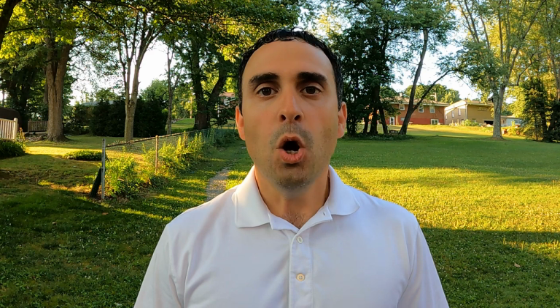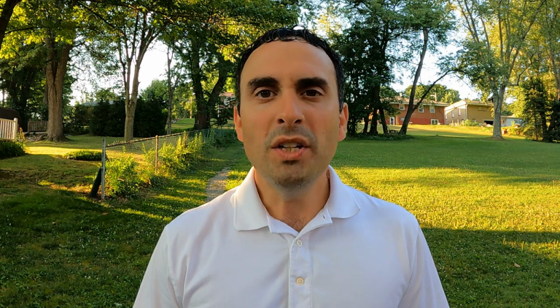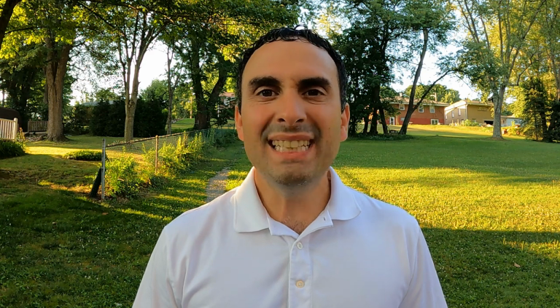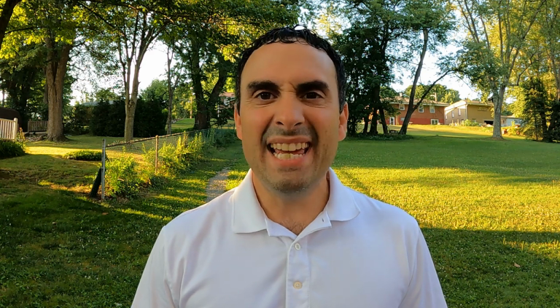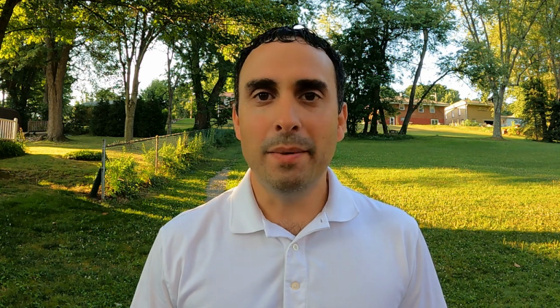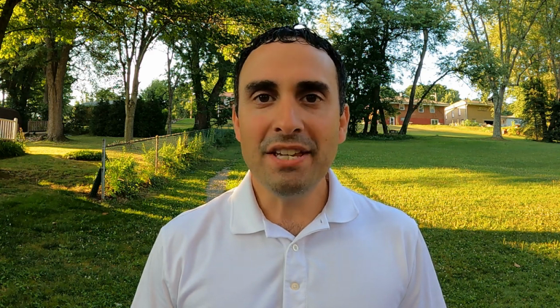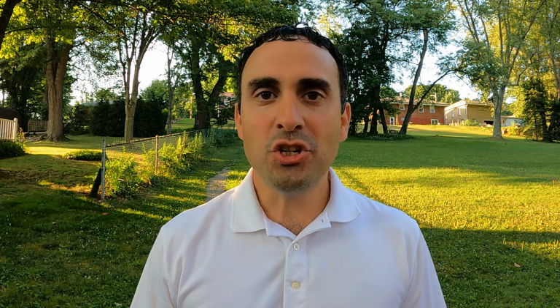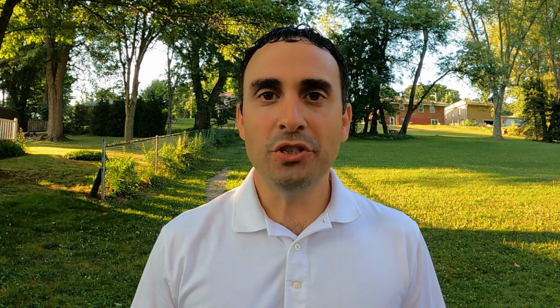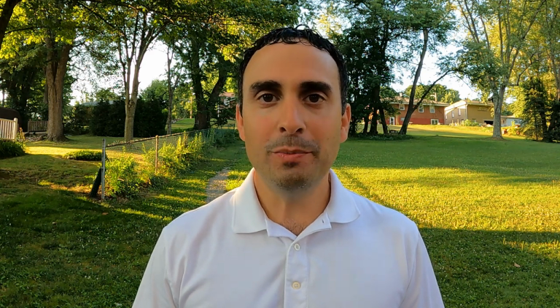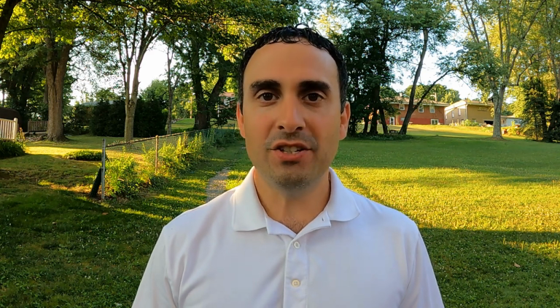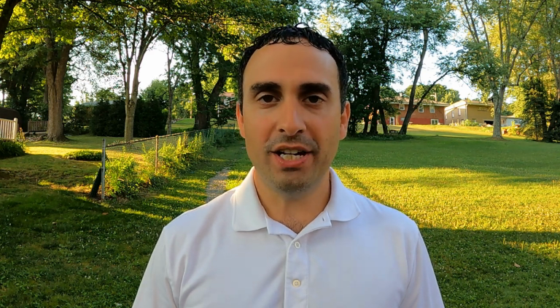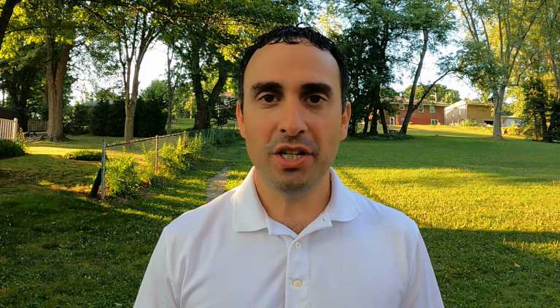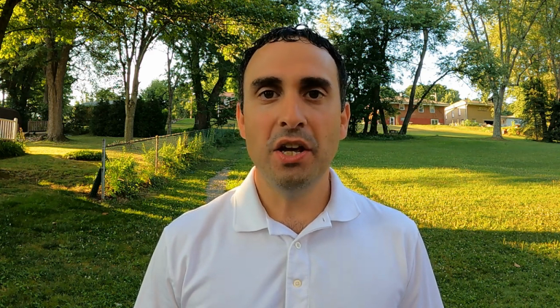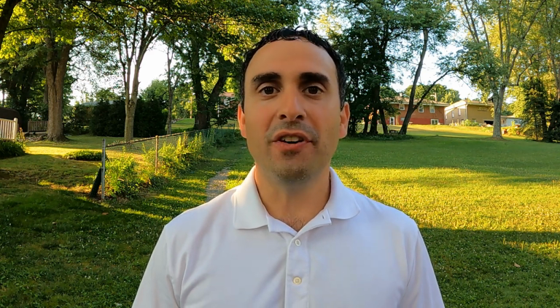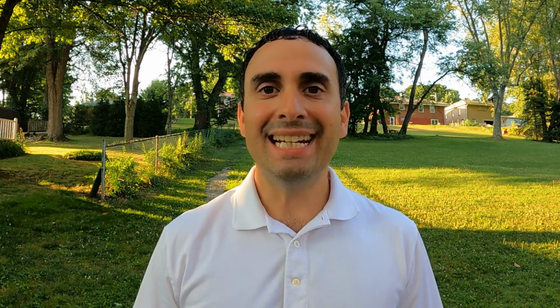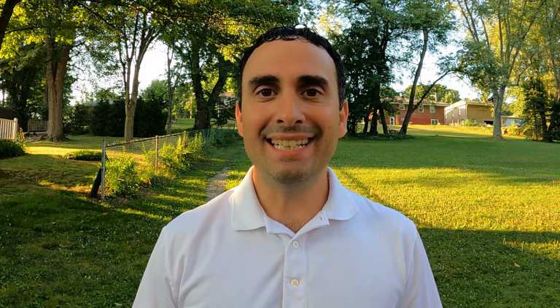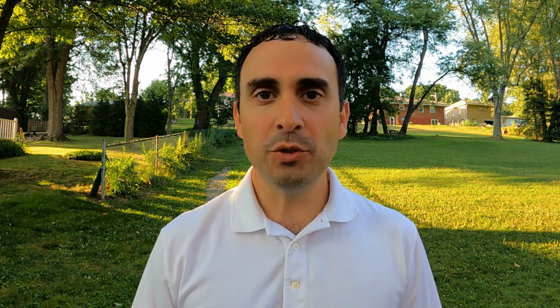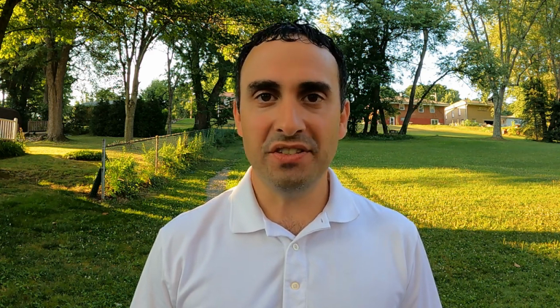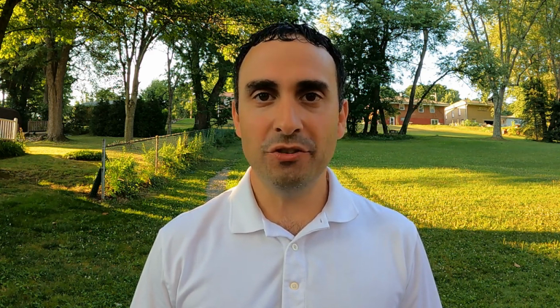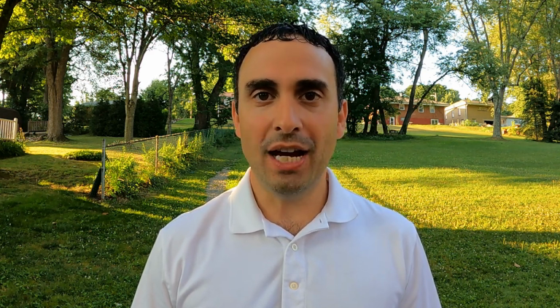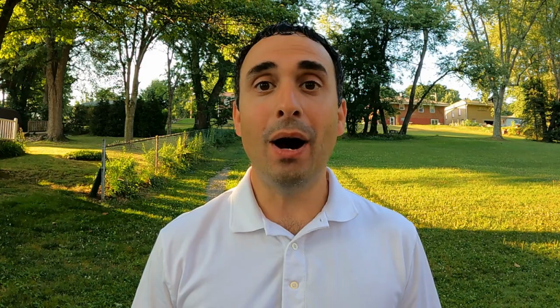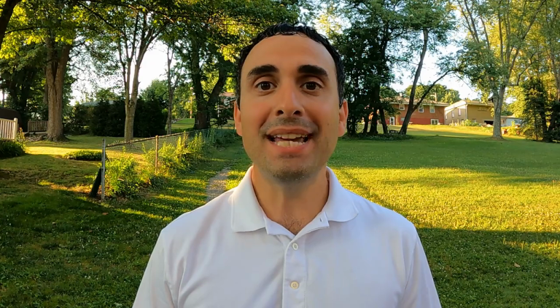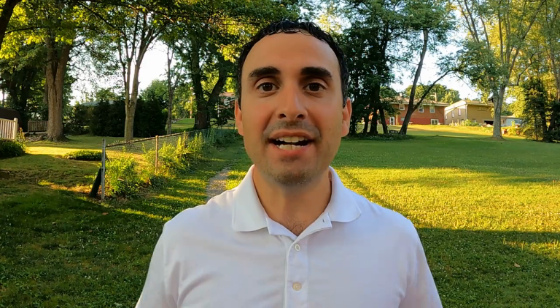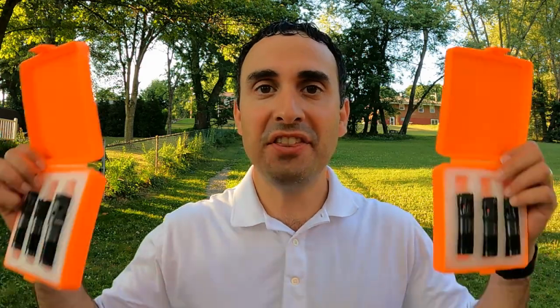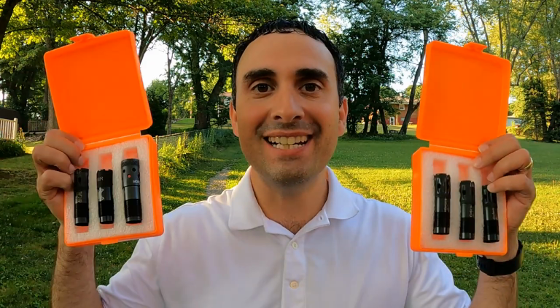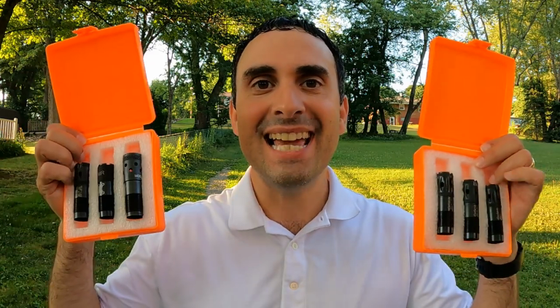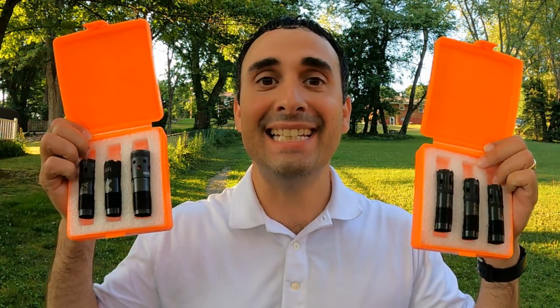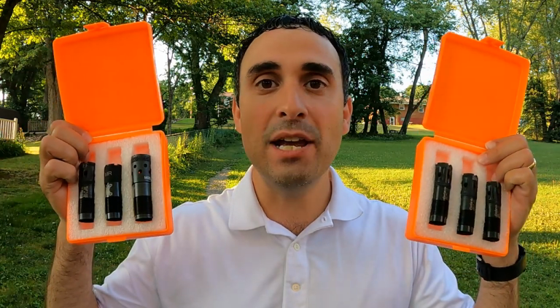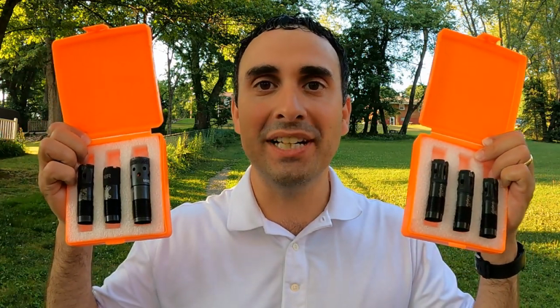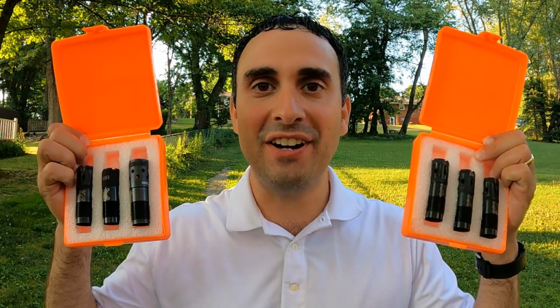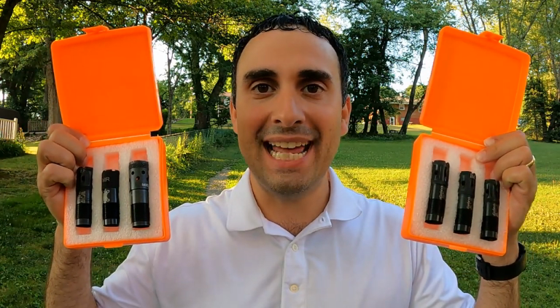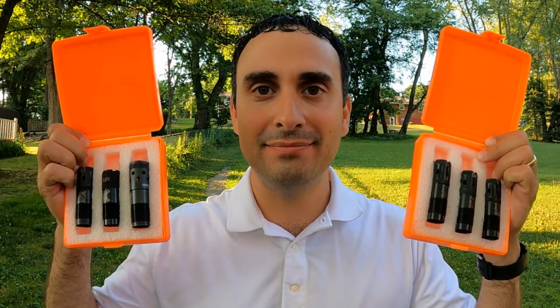What really is the best choke tube constriction for hunting ducks with steel shot? Well, I'm tired of theories. Today we're going to find out.